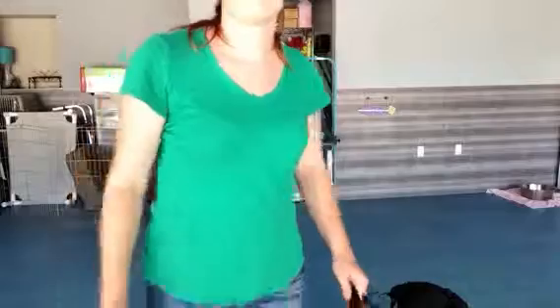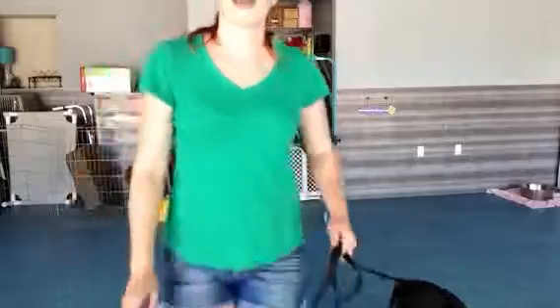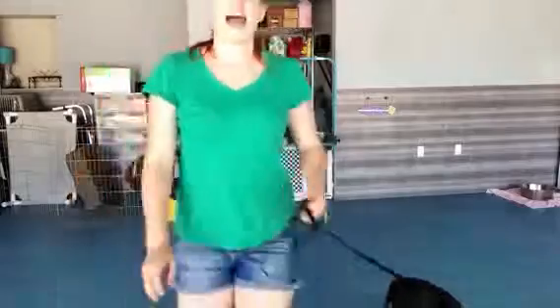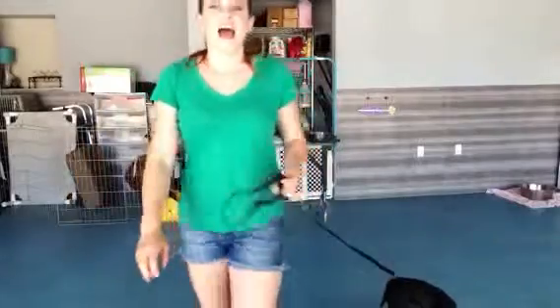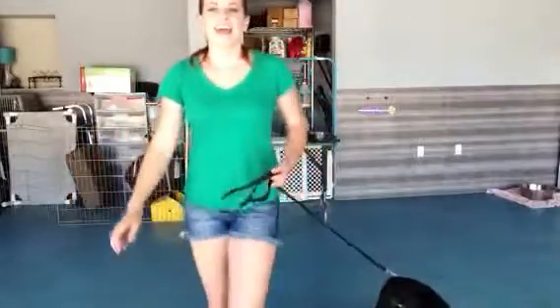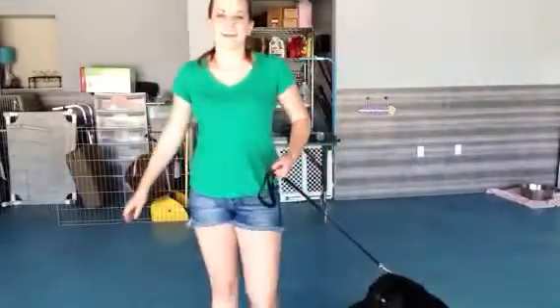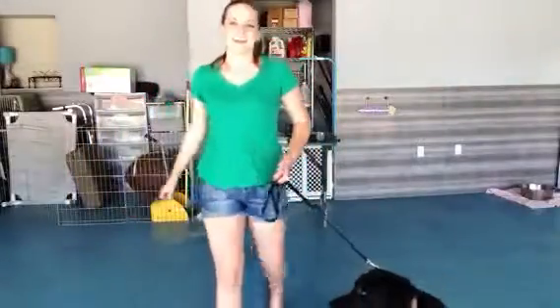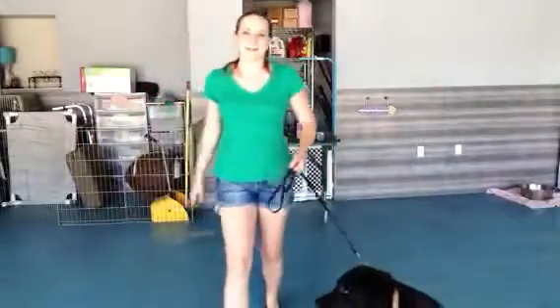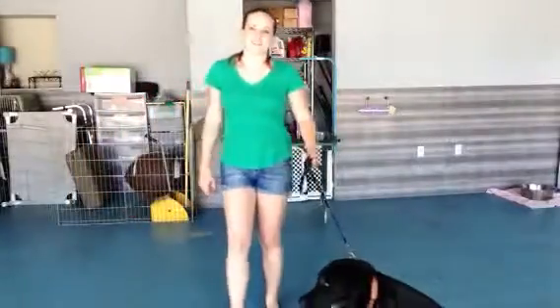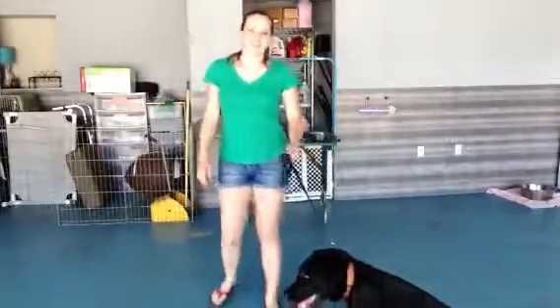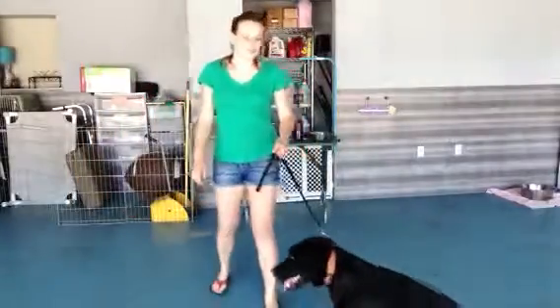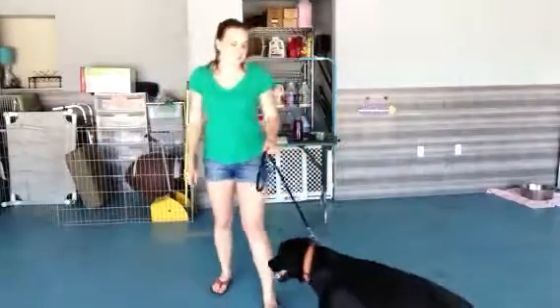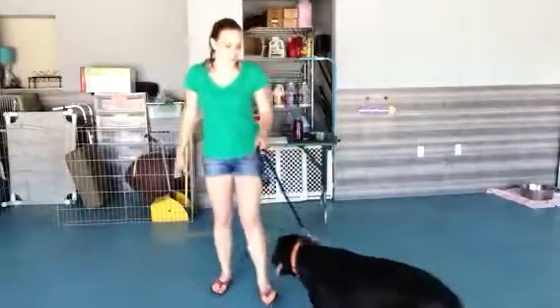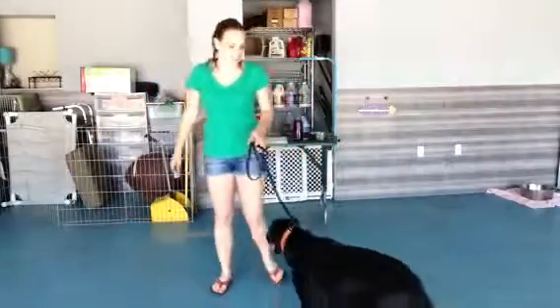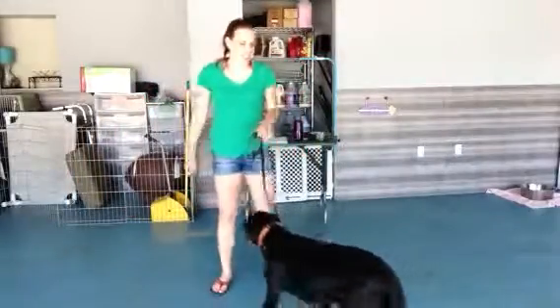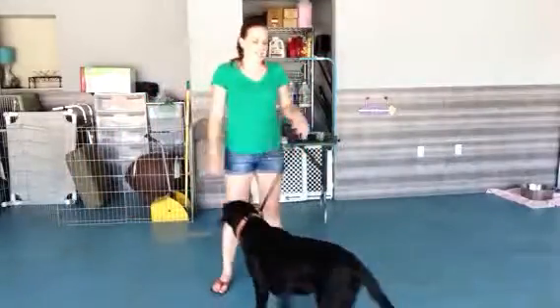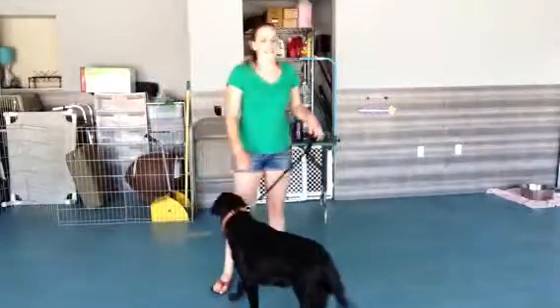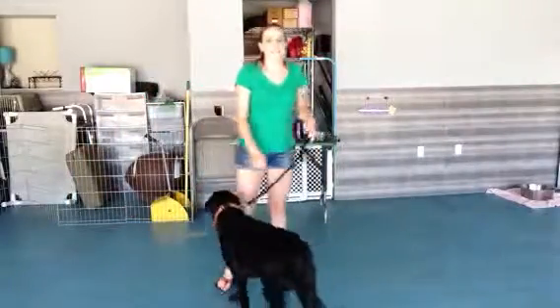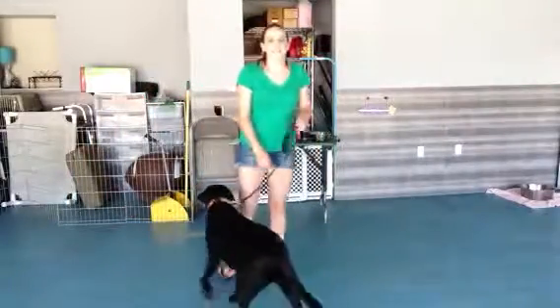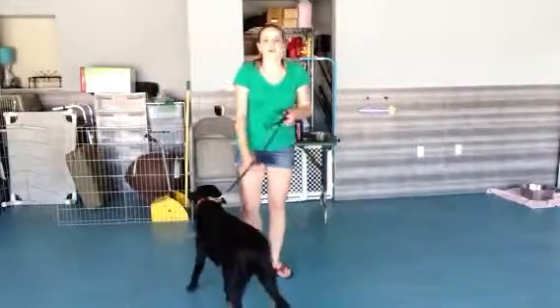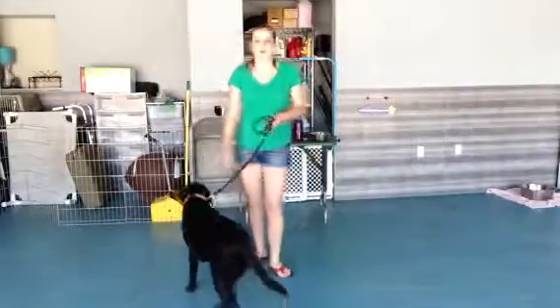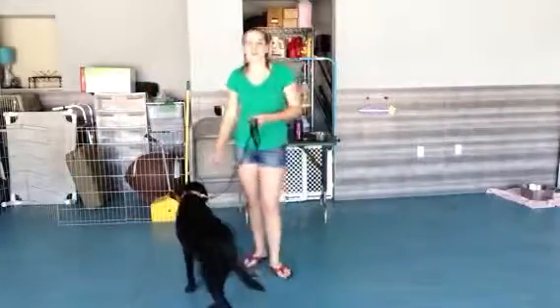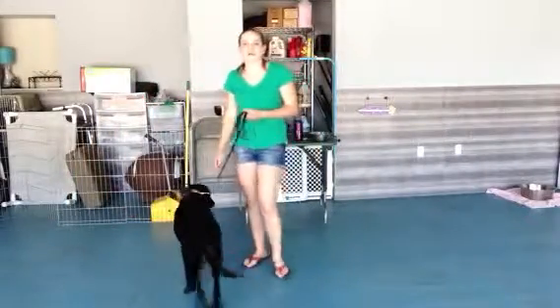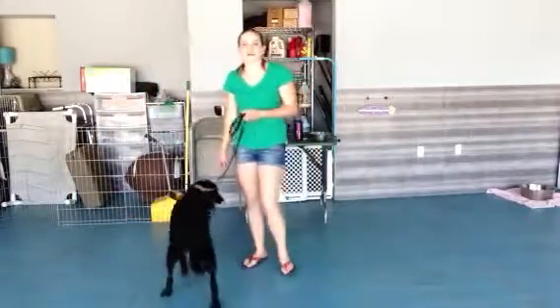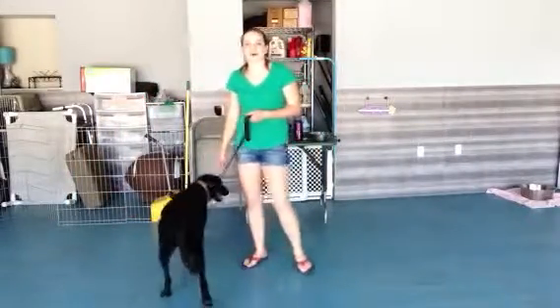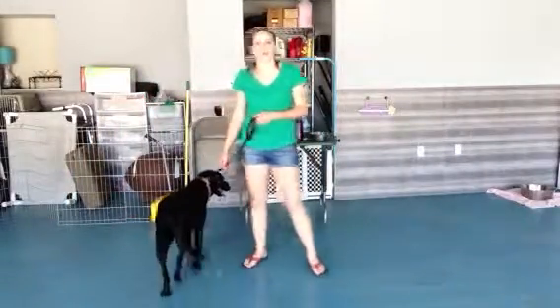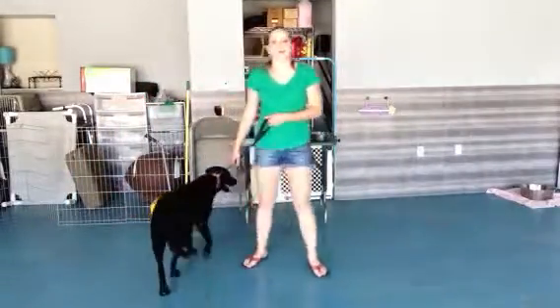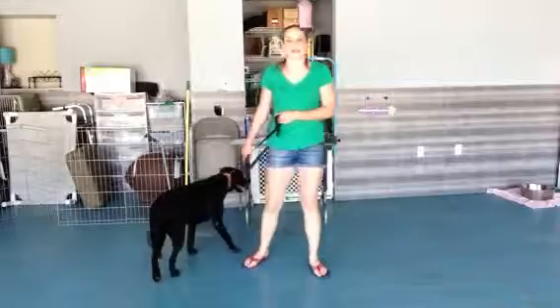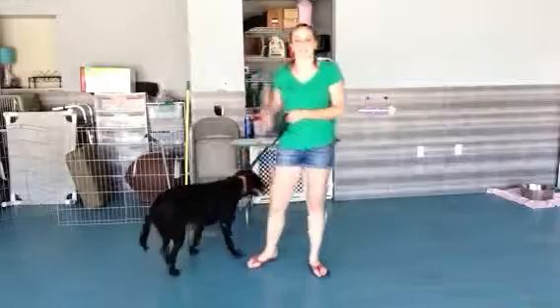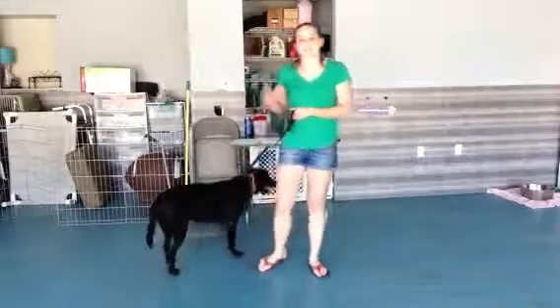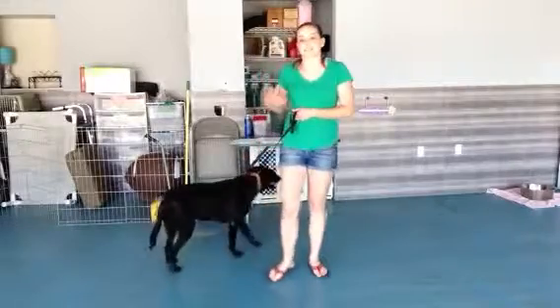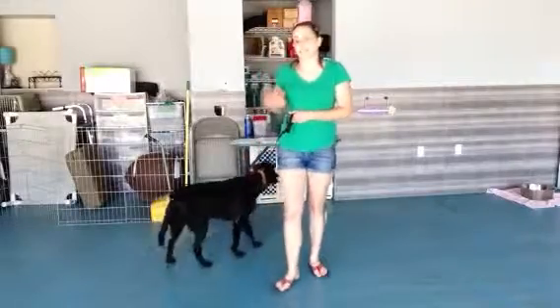Hi there, it's Rachel with Sasha, and today we're going to work on the command stand.